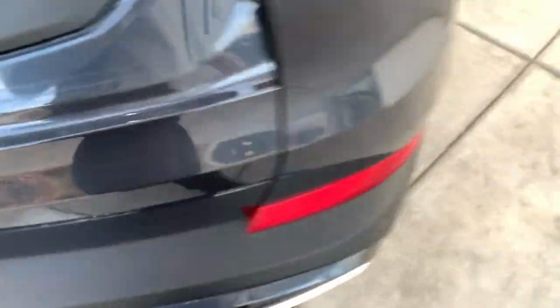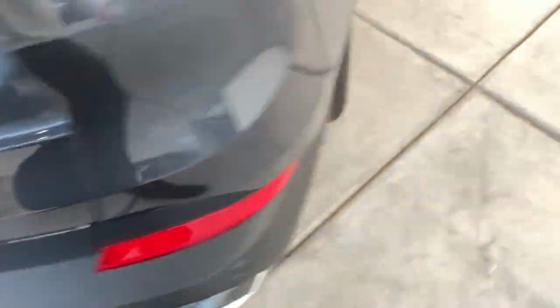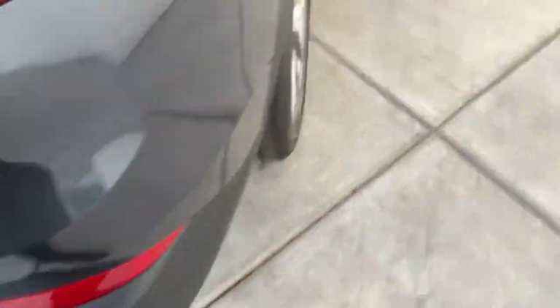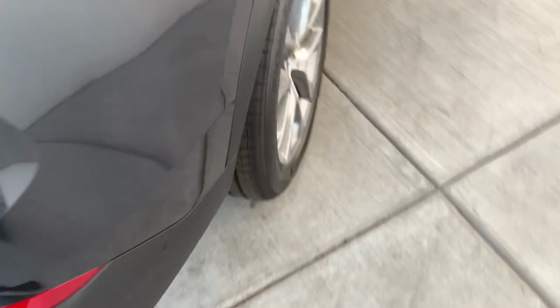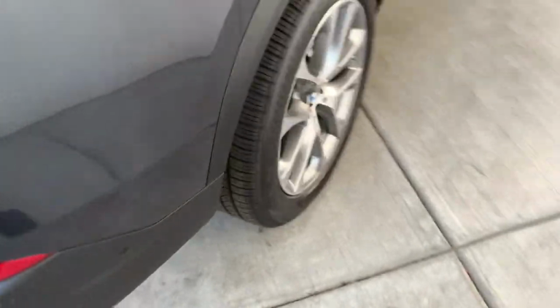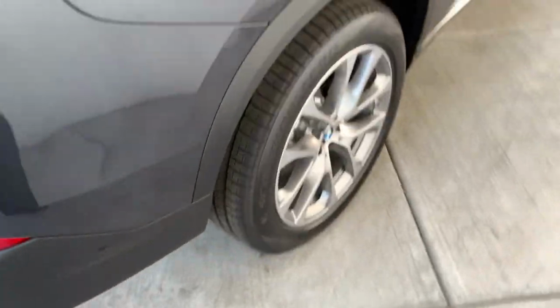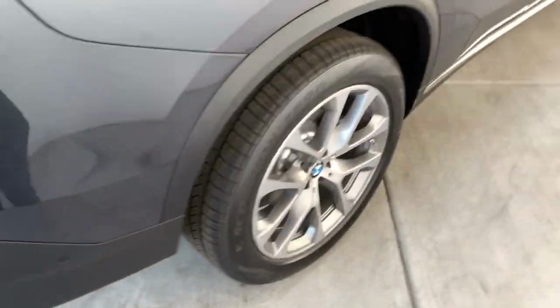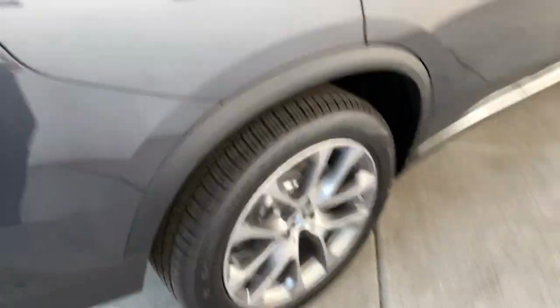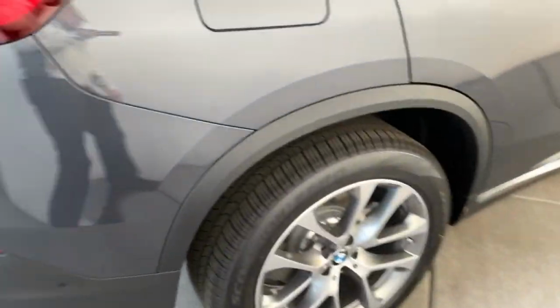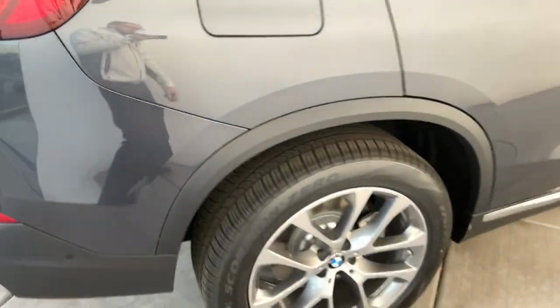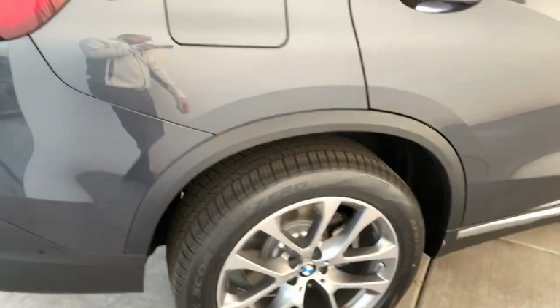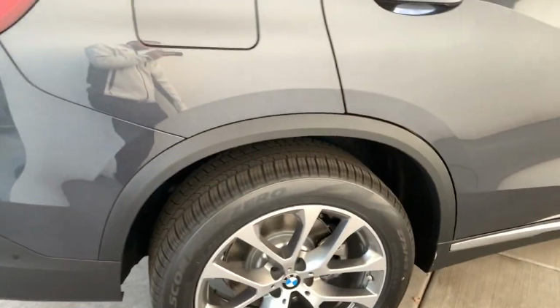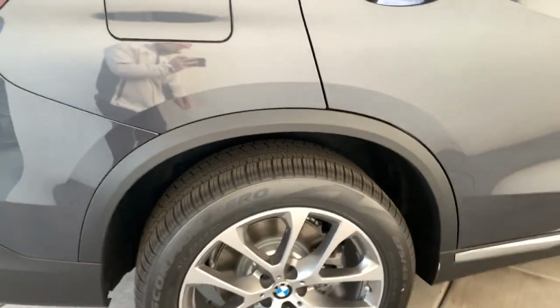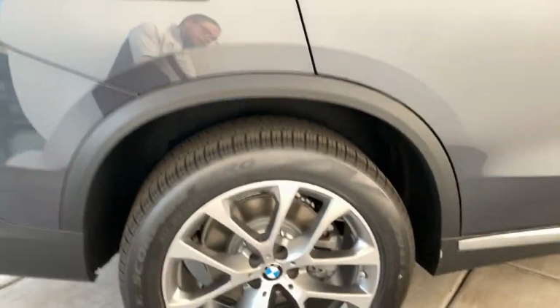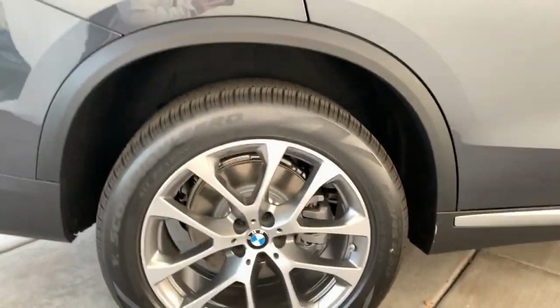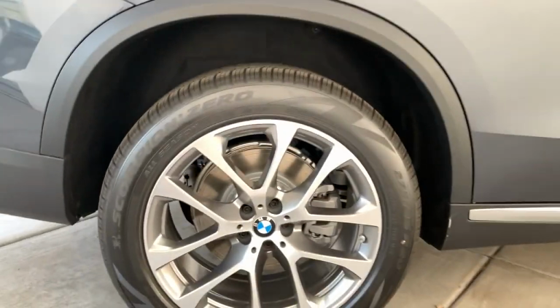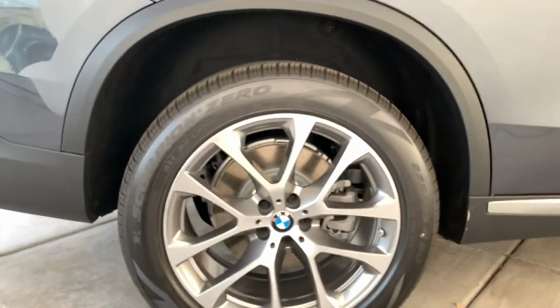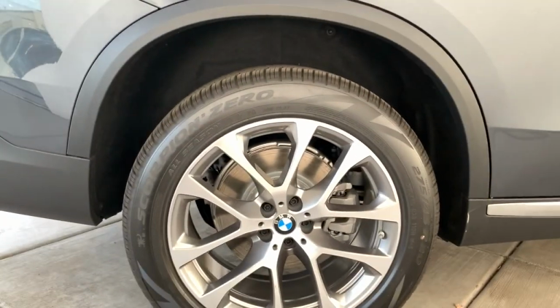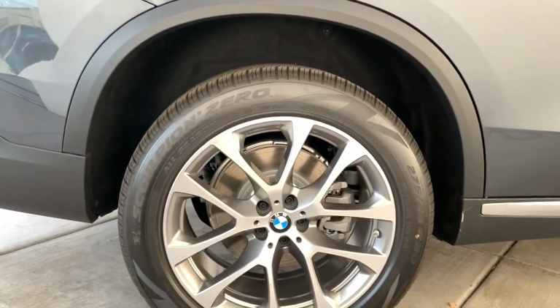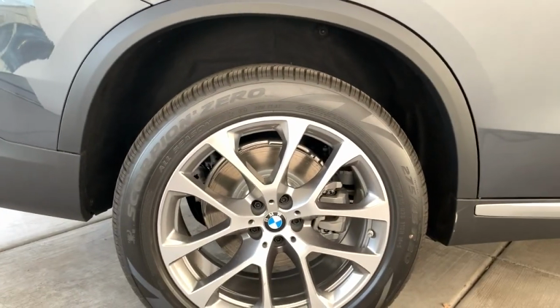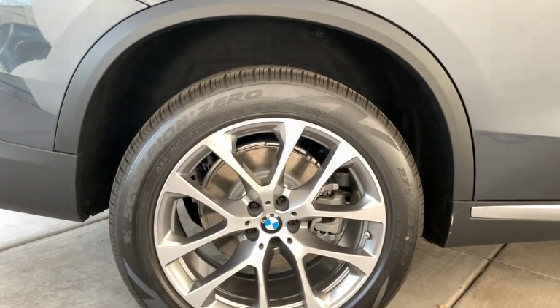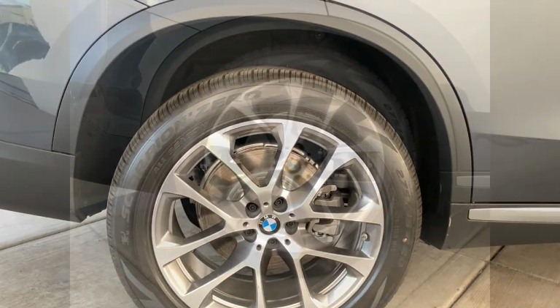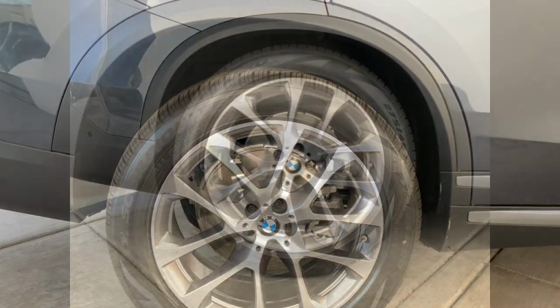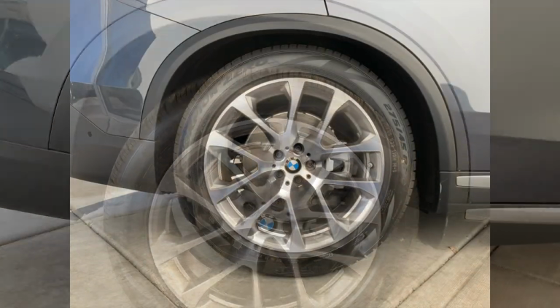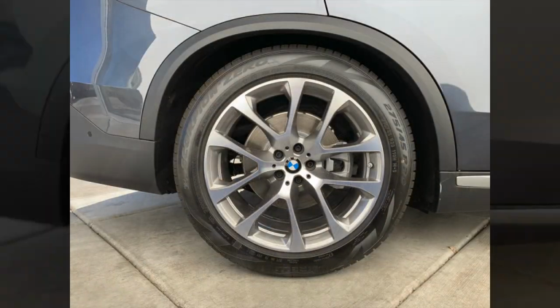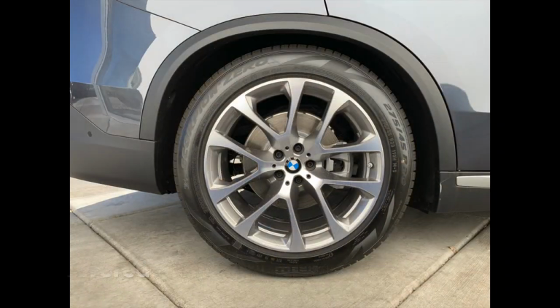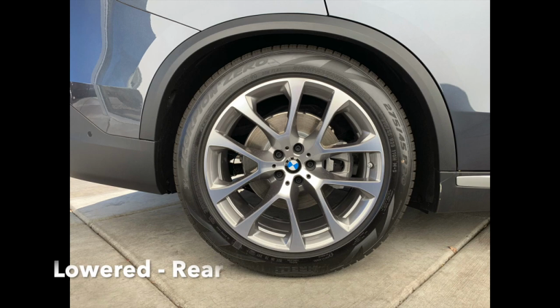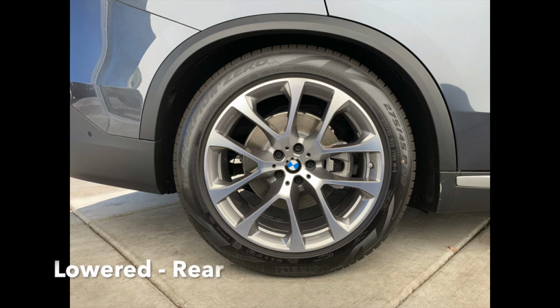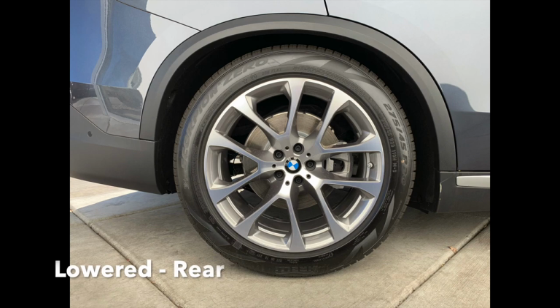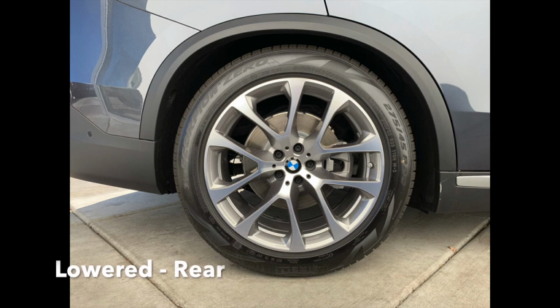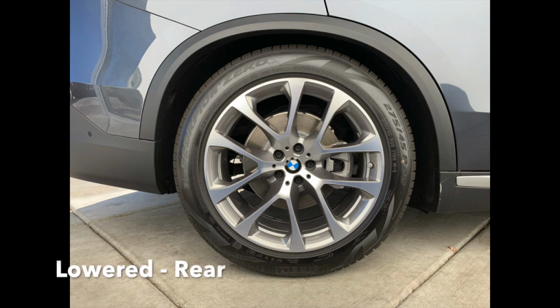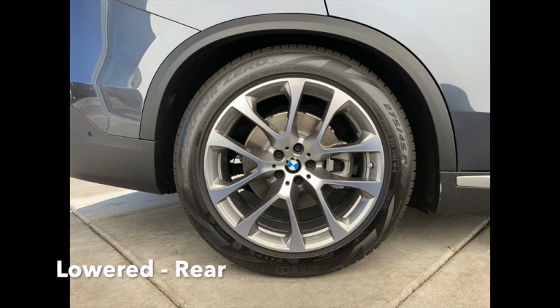Just to give you a look, you can see the suspension is pretty raised up. I'll show you some still images.